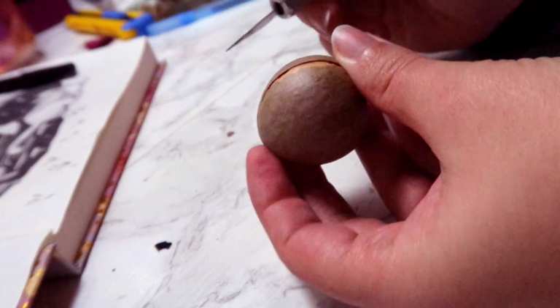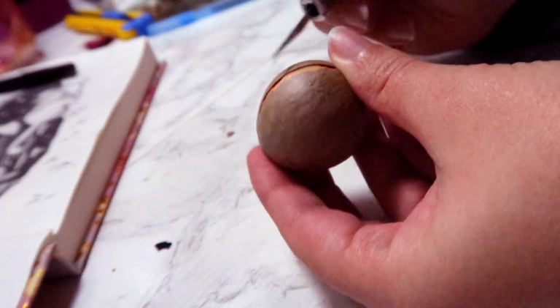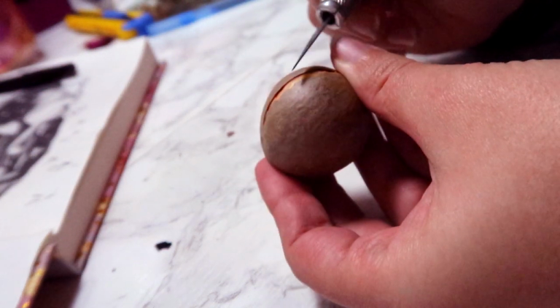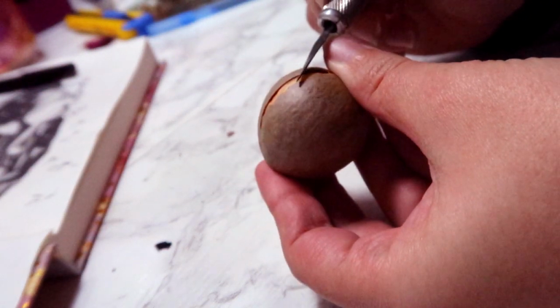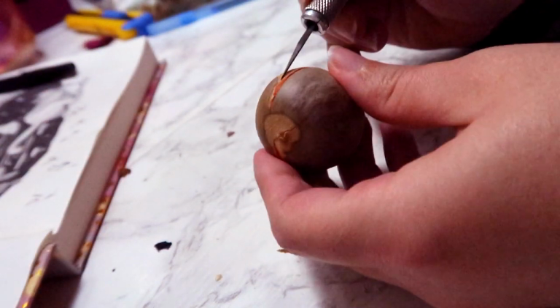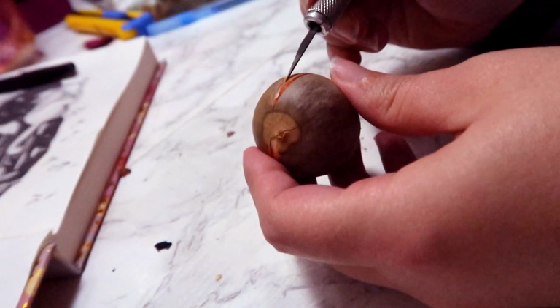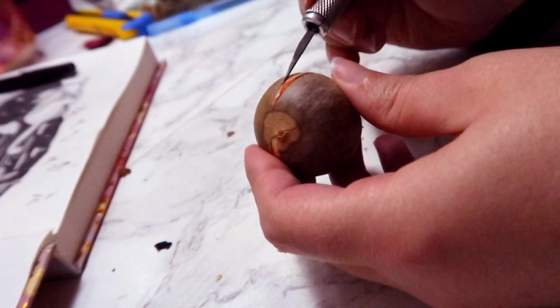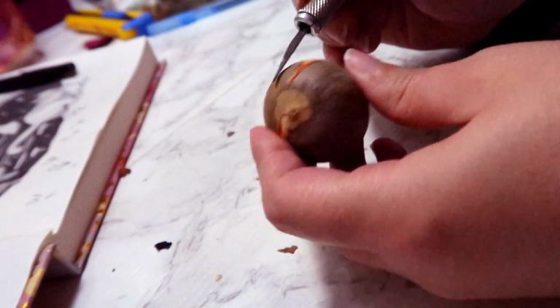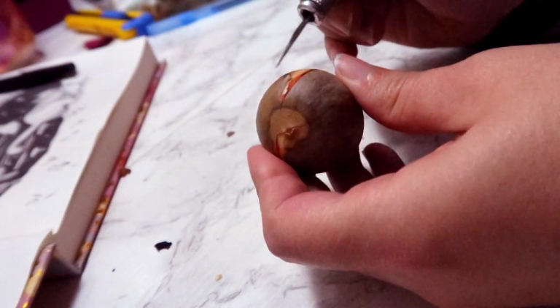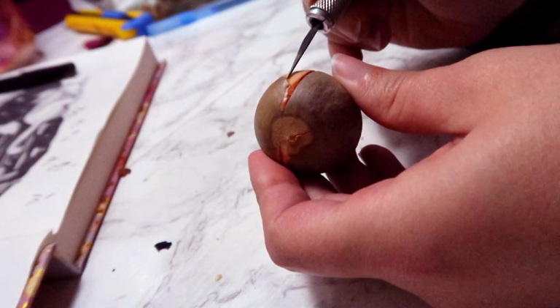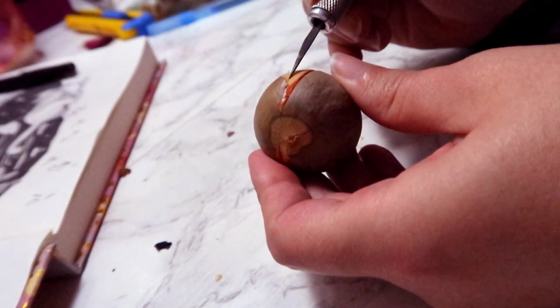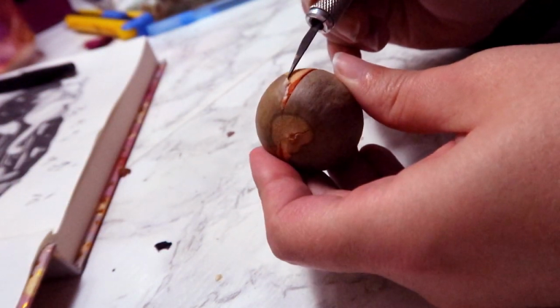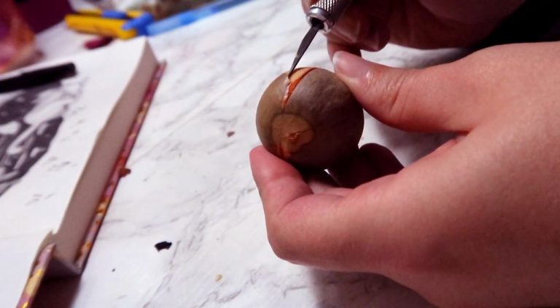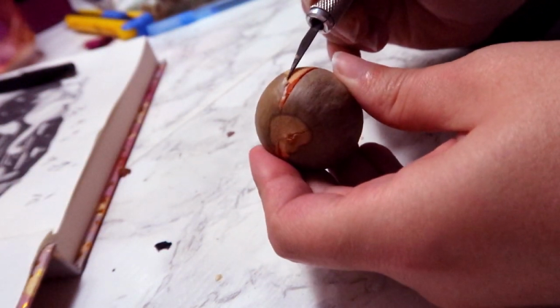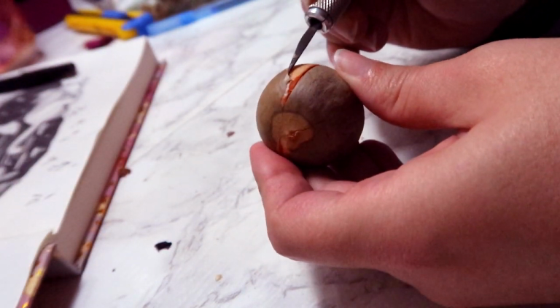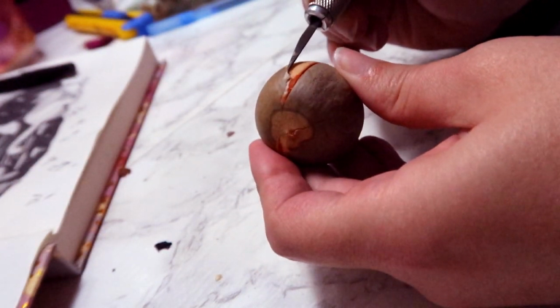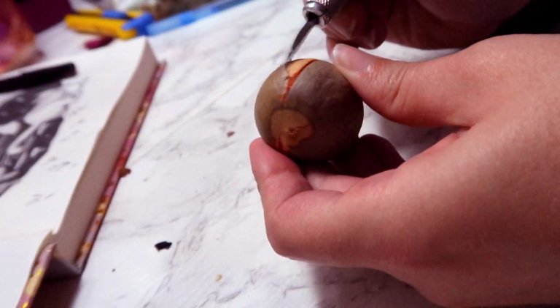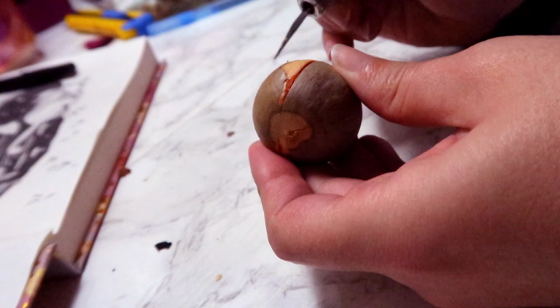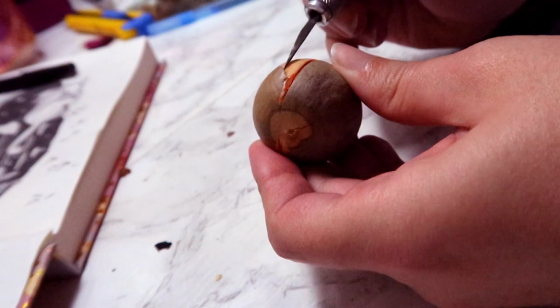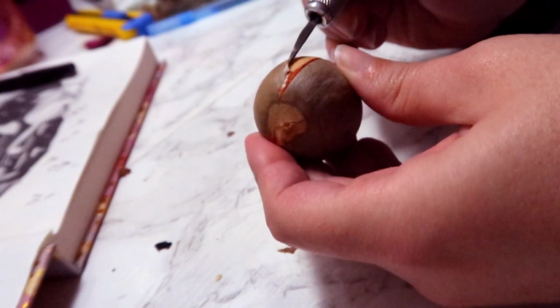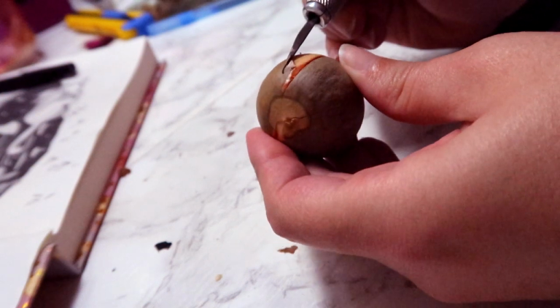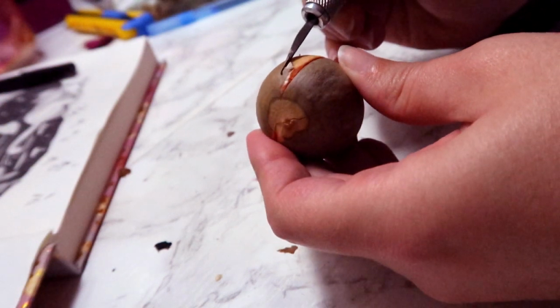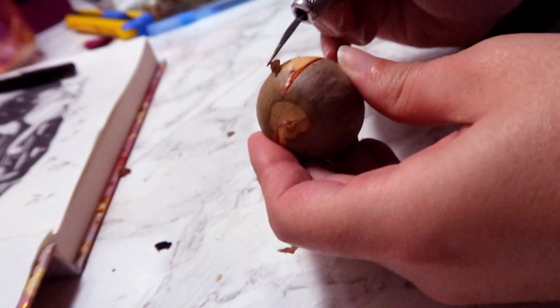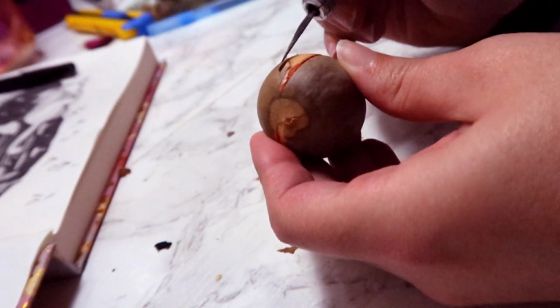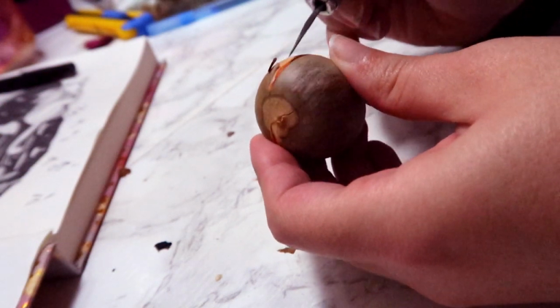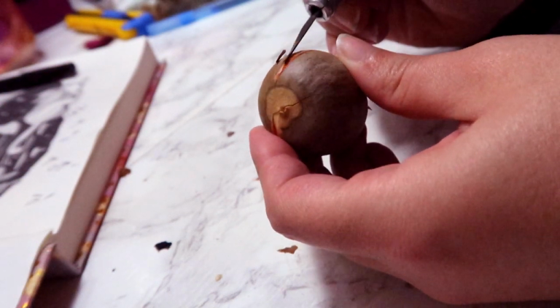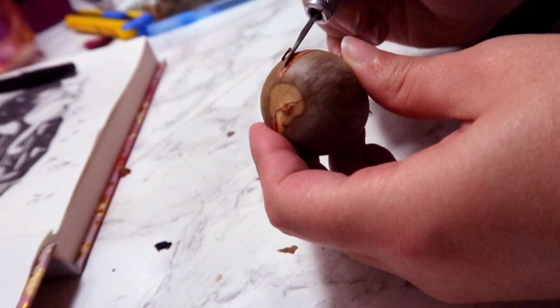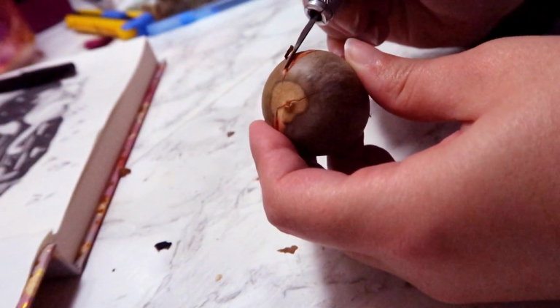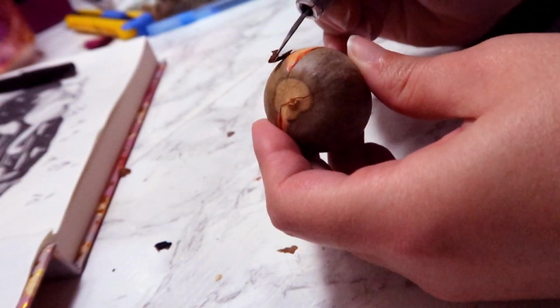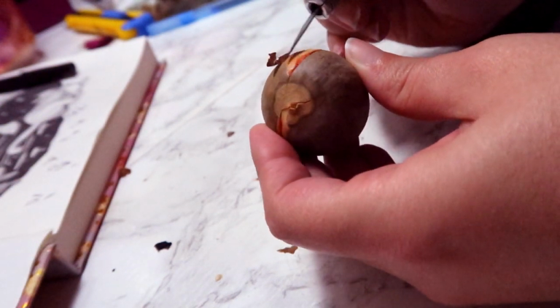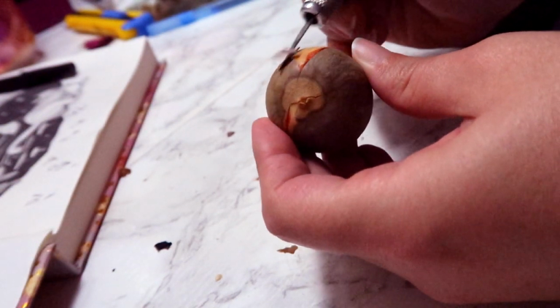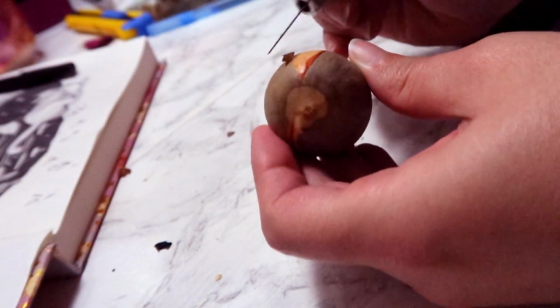Following the instructions of another YouTuber, whose link should be in the description below, I'm finally going to try carving an avocado stone.